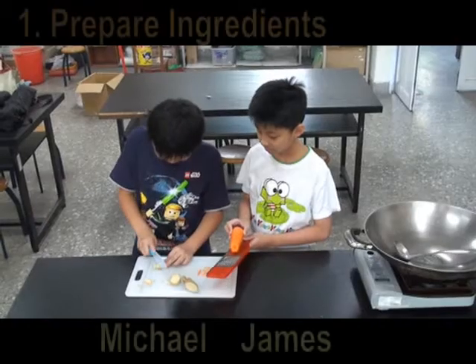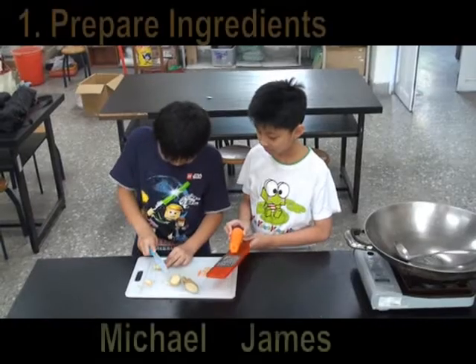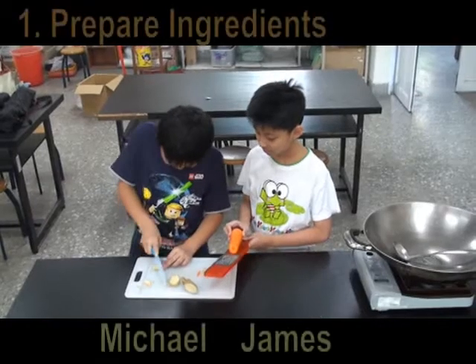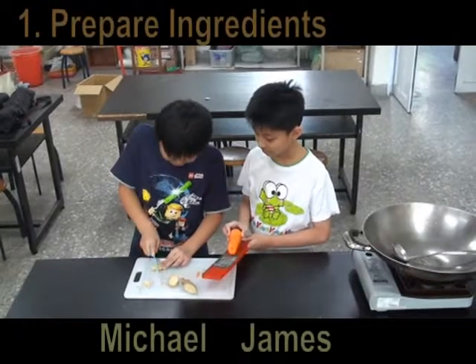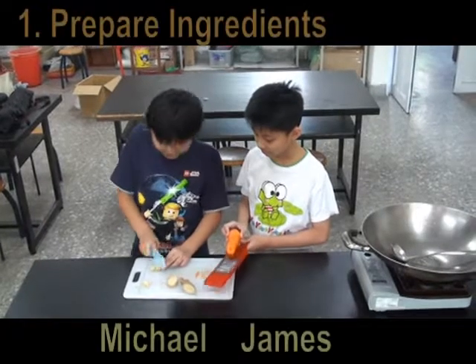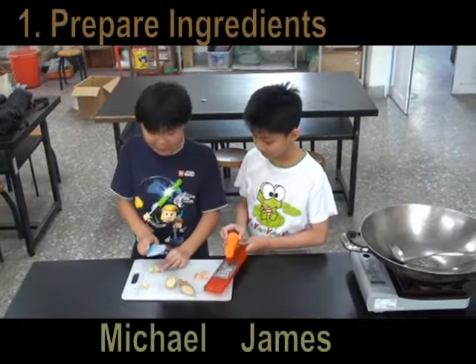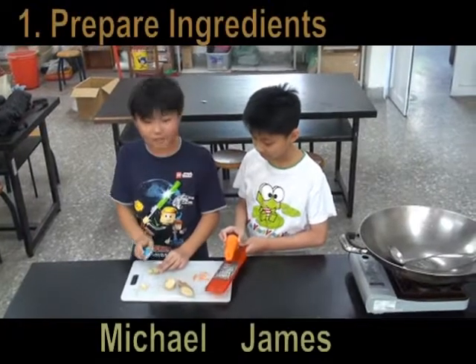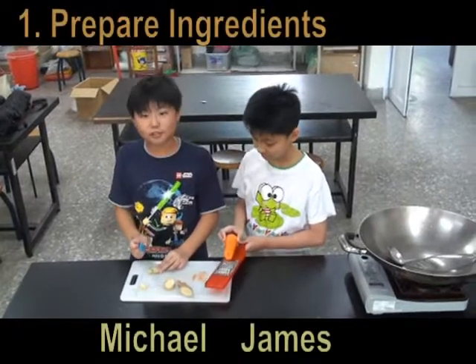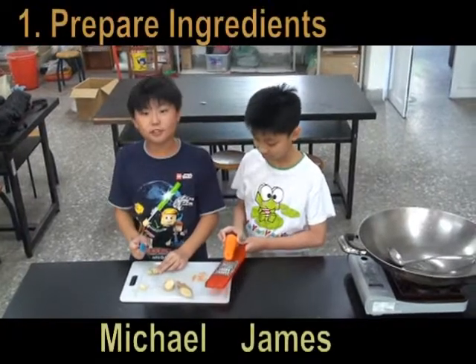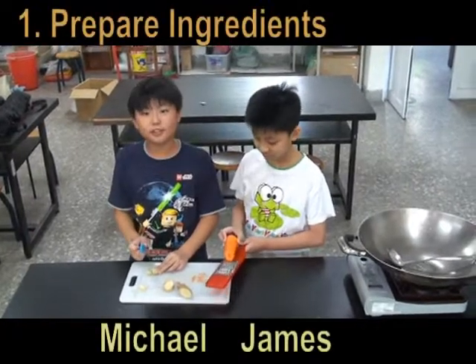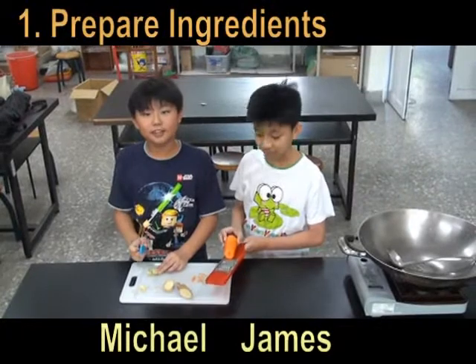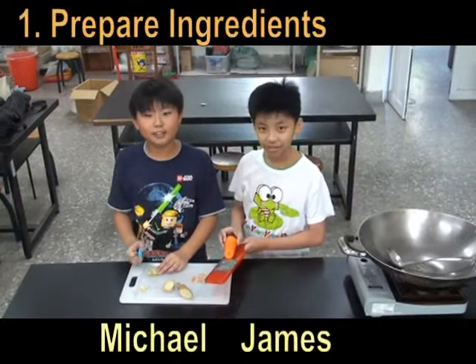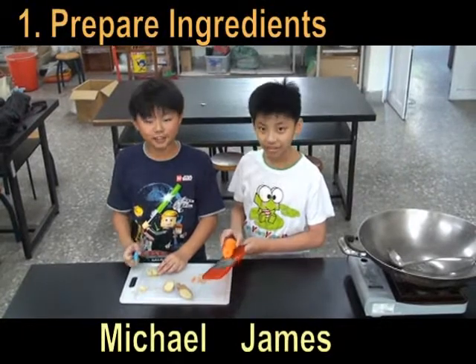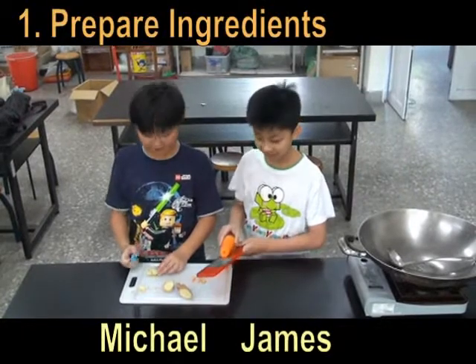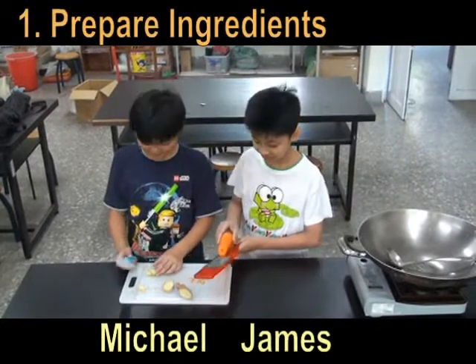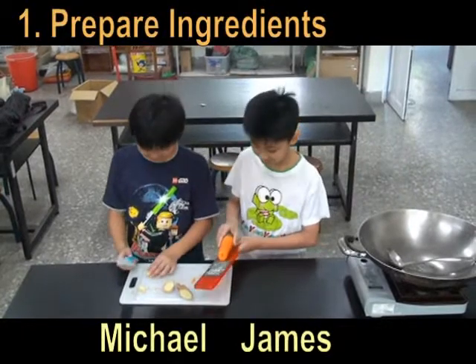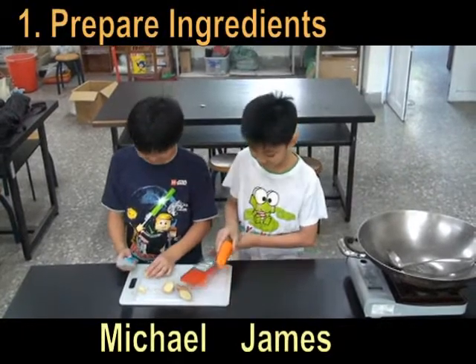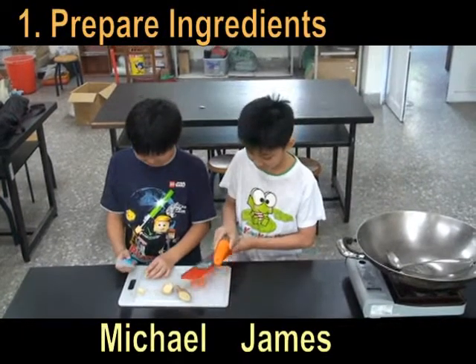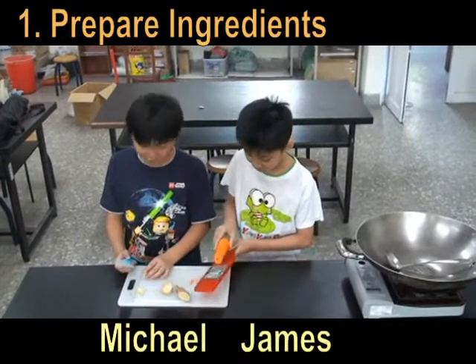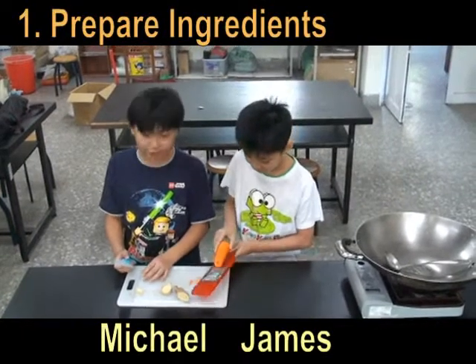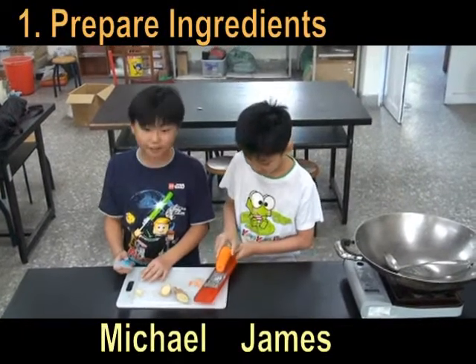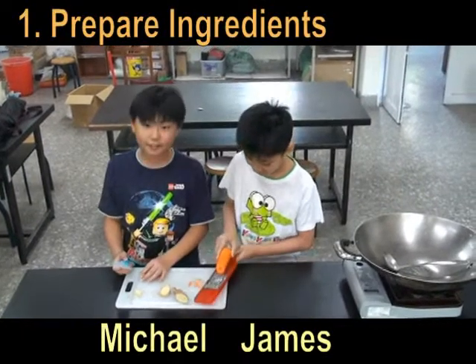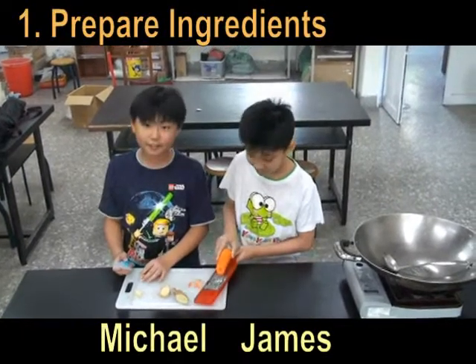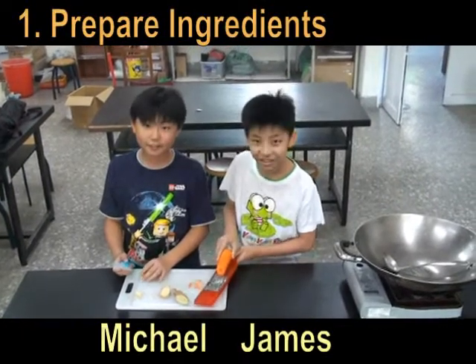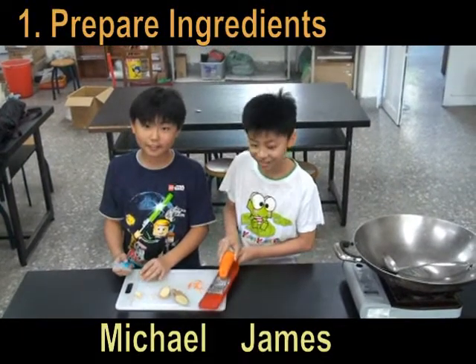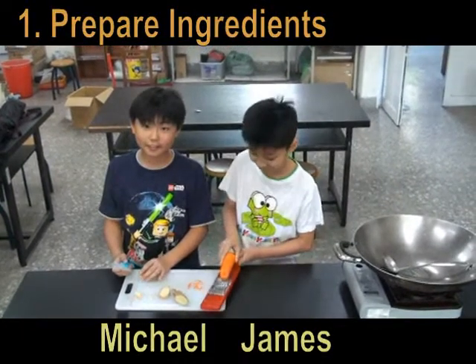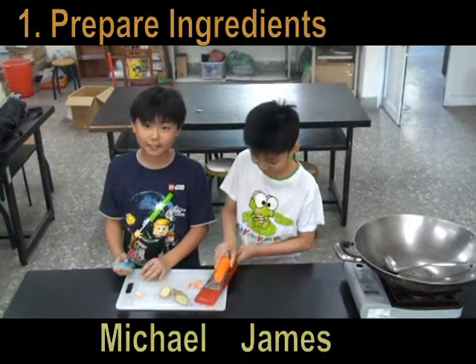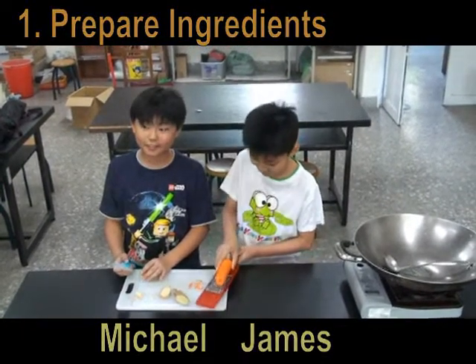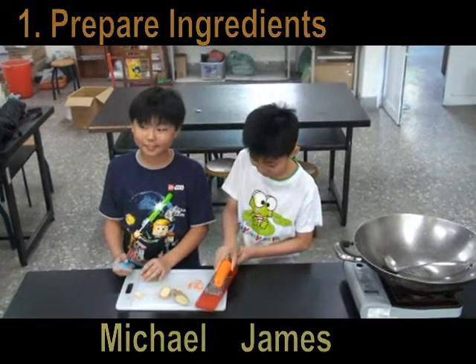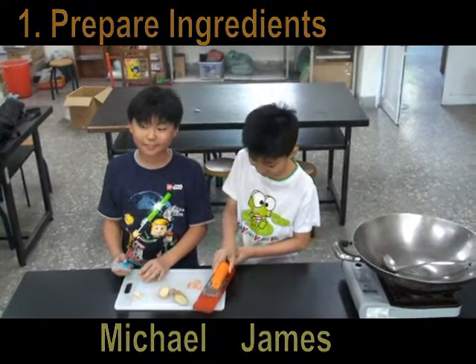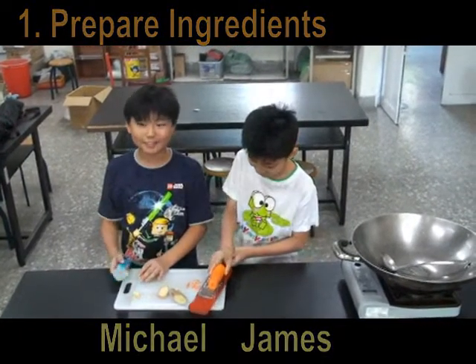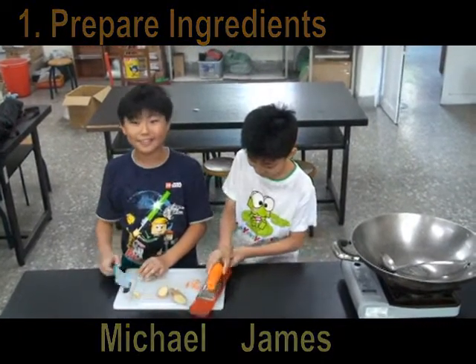Hi, I'm Michael. I'm Jen. We're making dumplings for lunch.